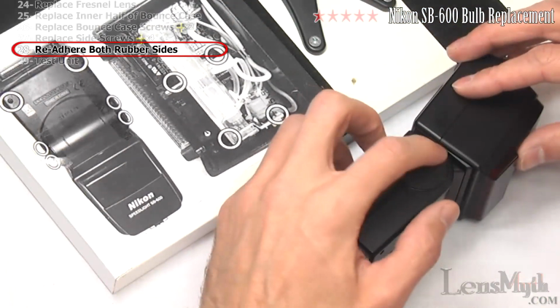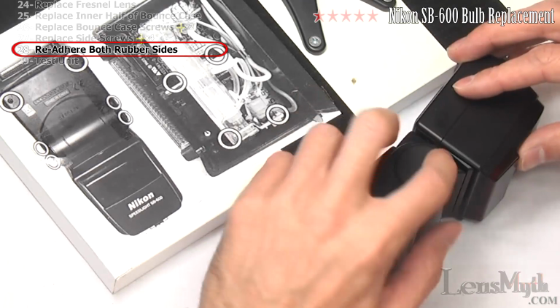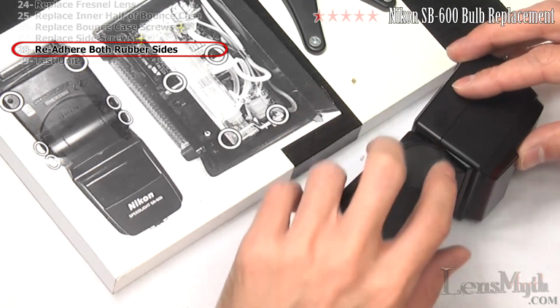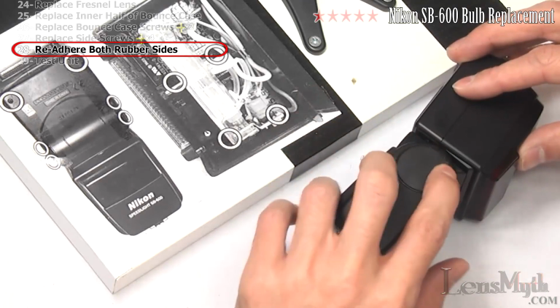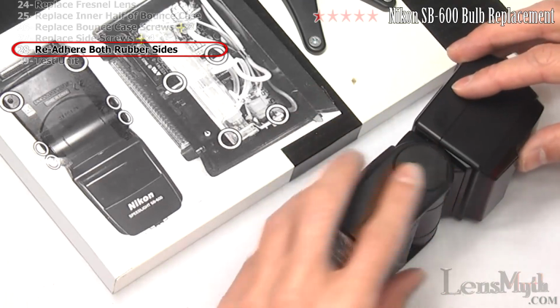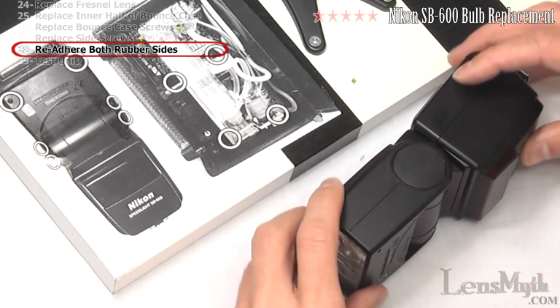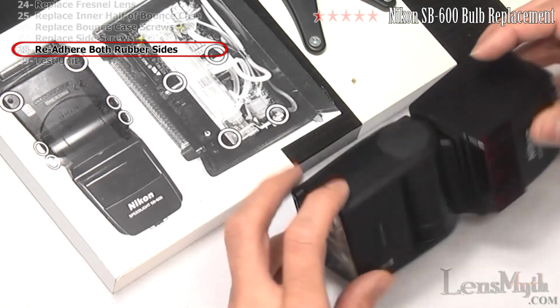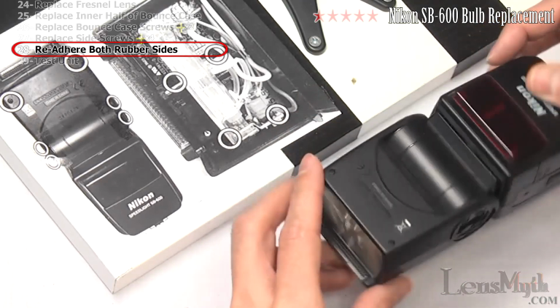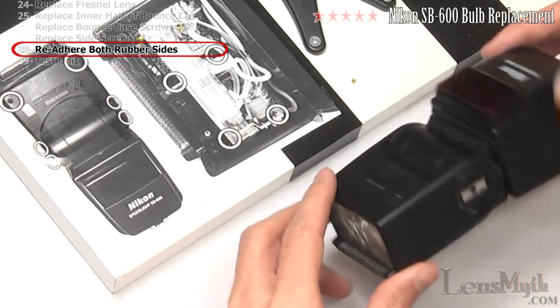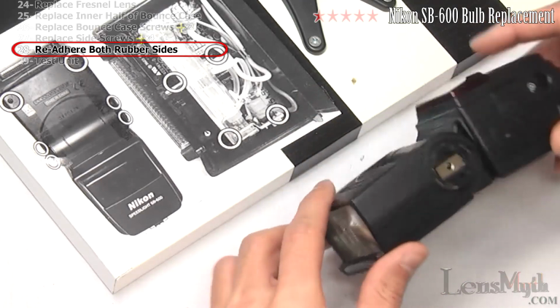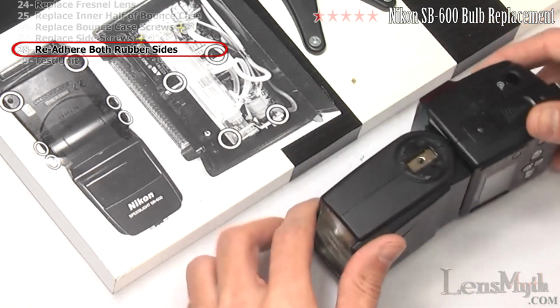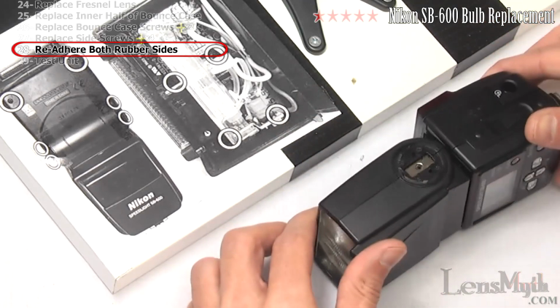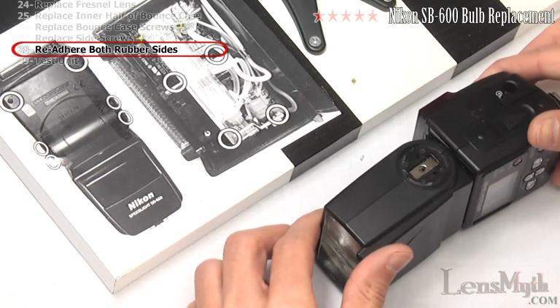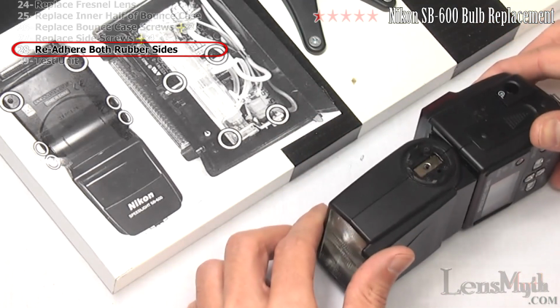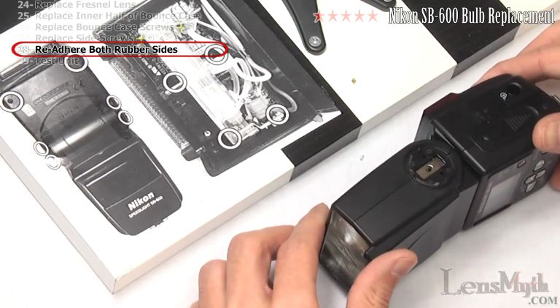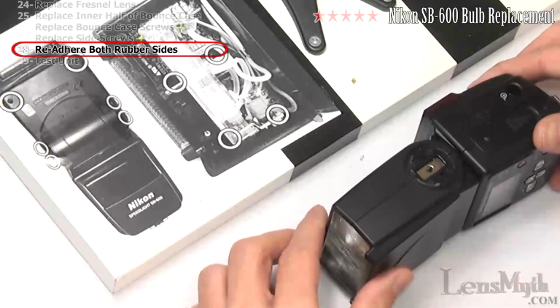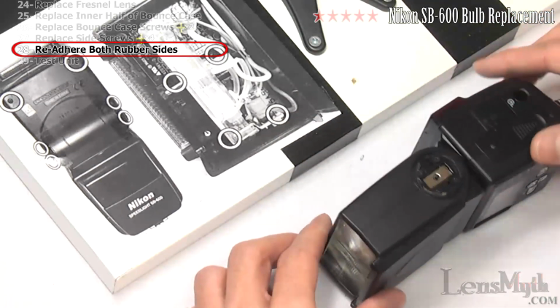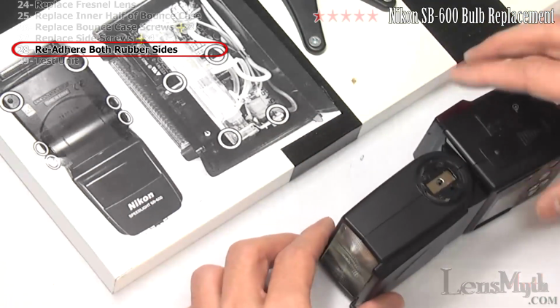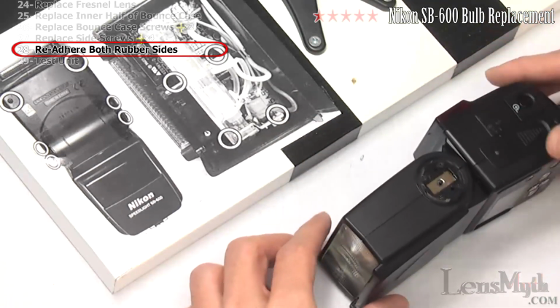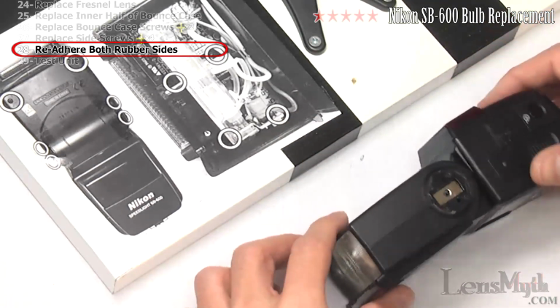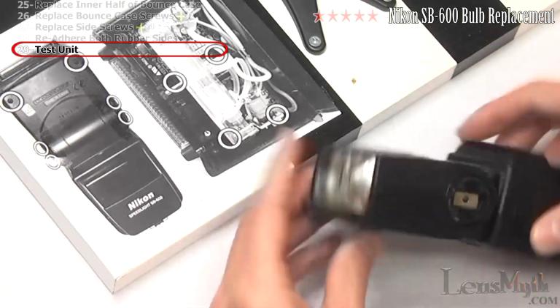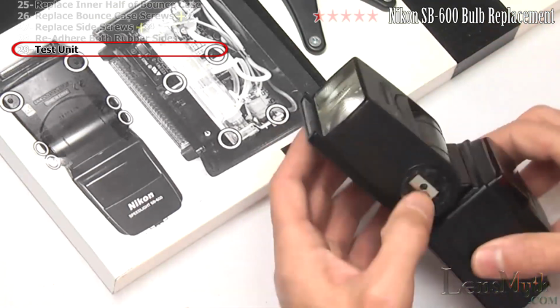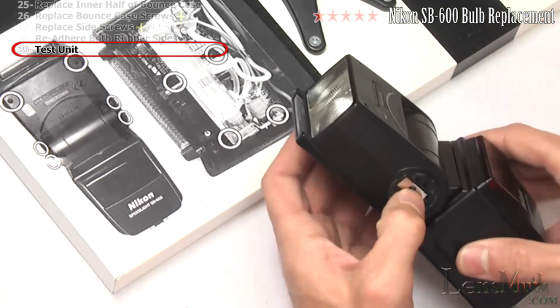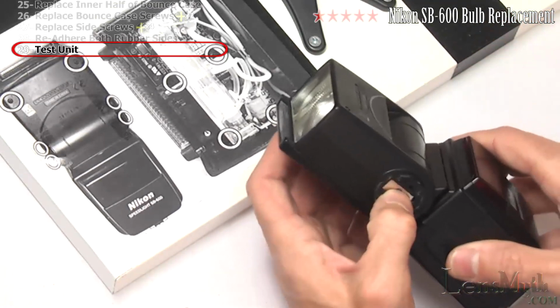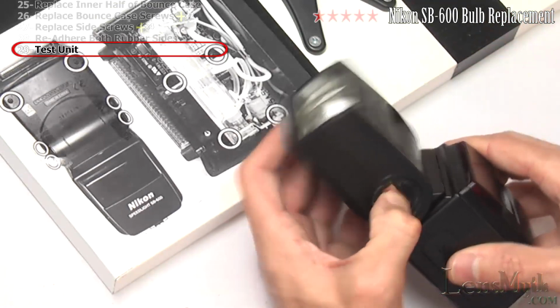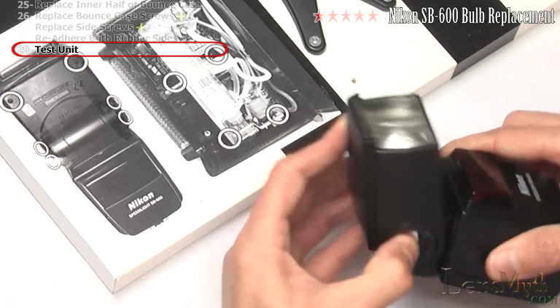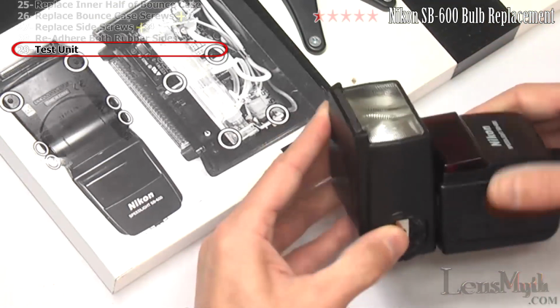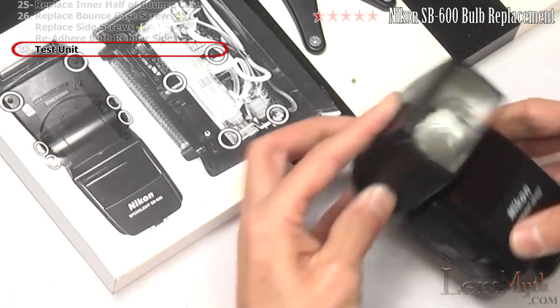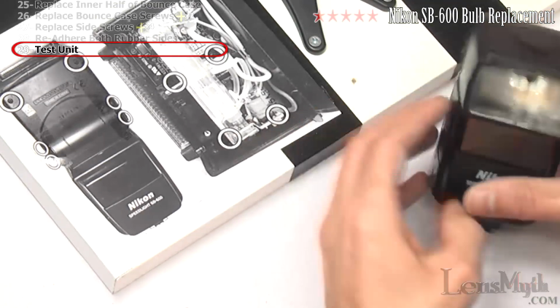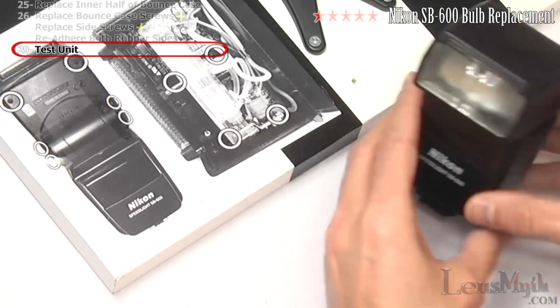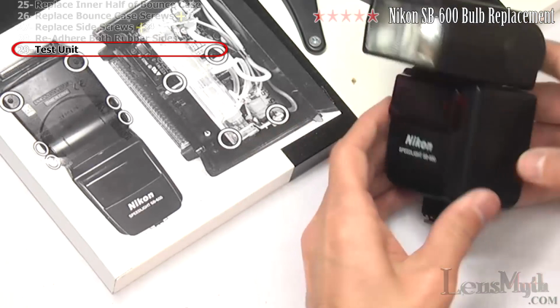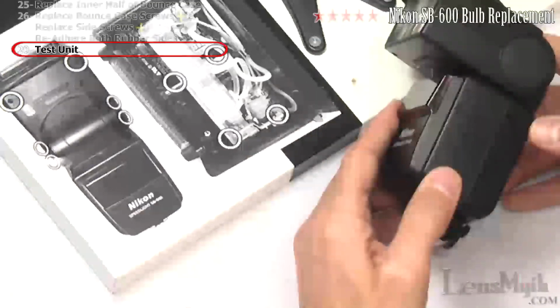This particular unit is still missing the bounce adjust rubber and button, so I will stop here and test the unit.